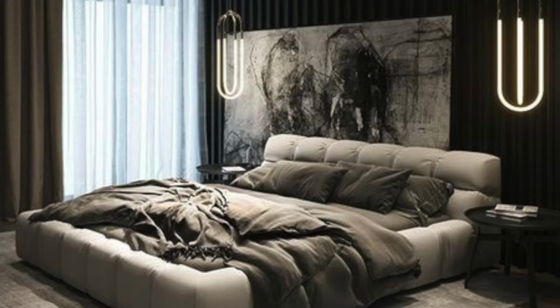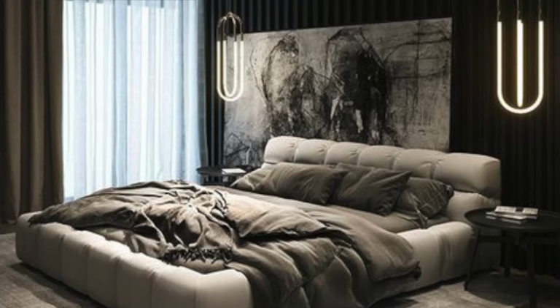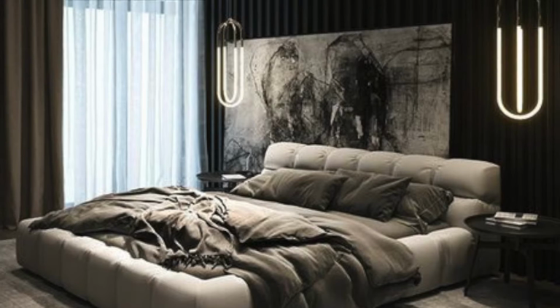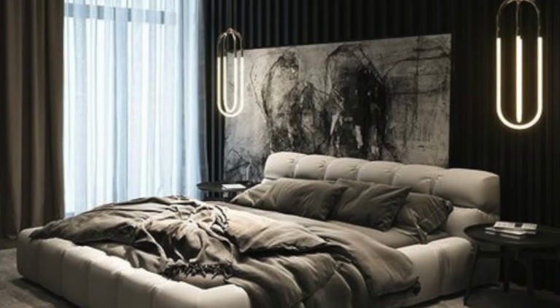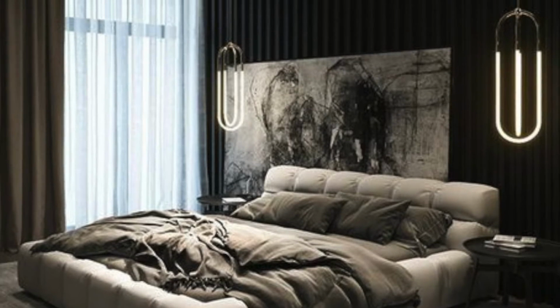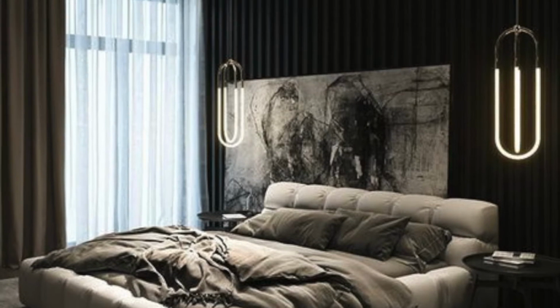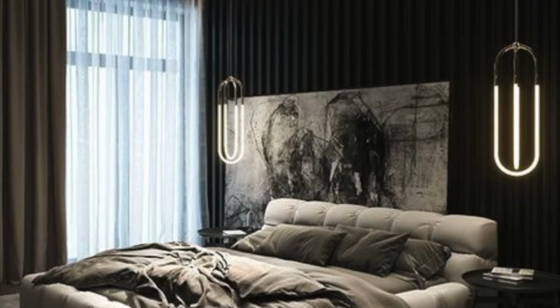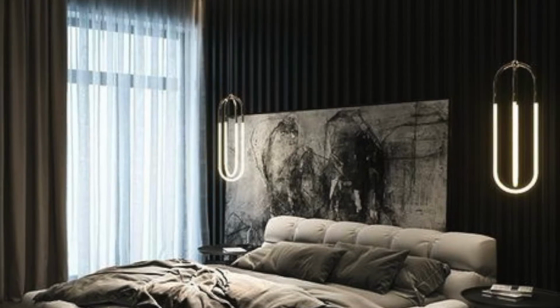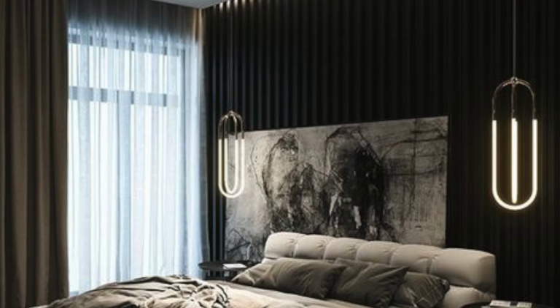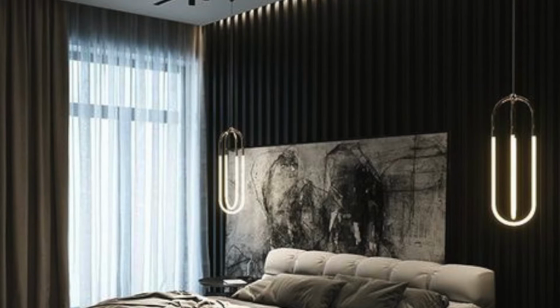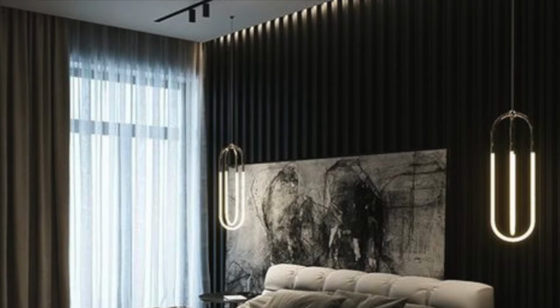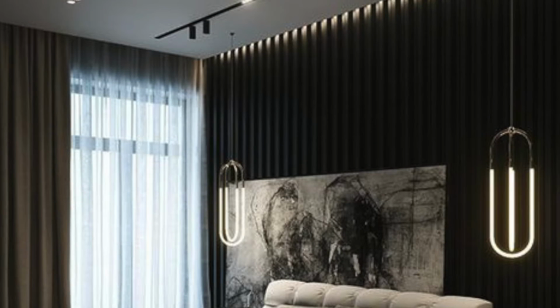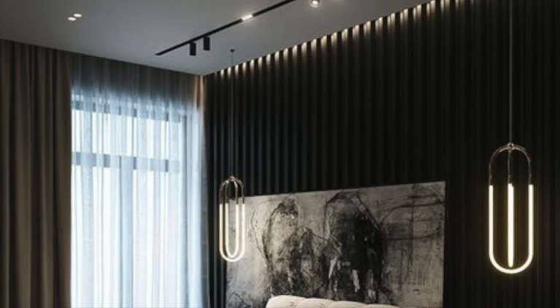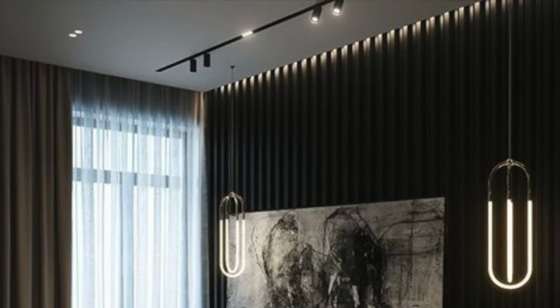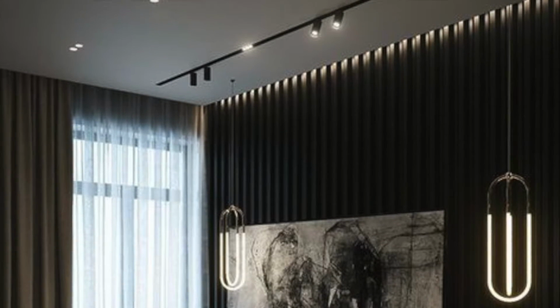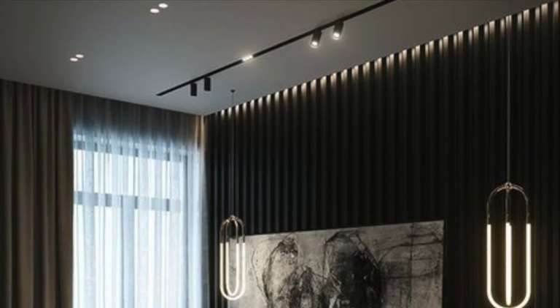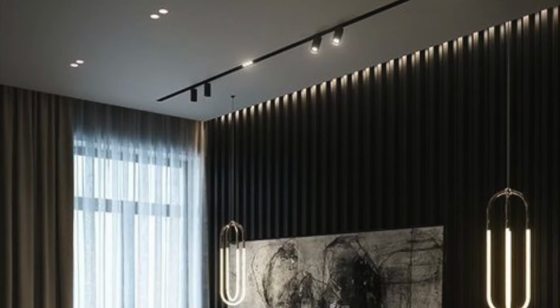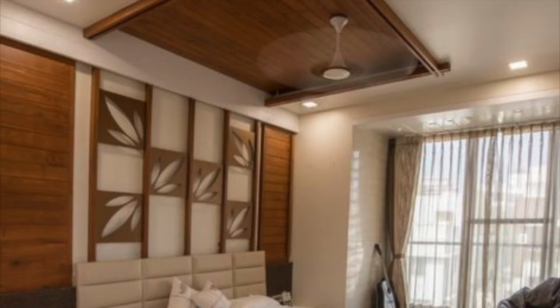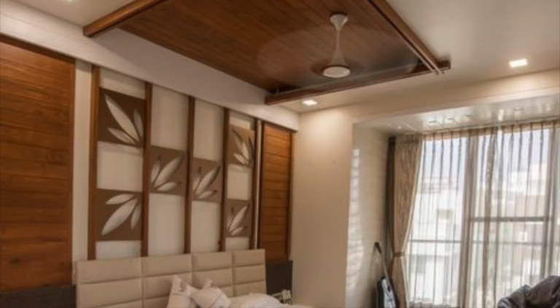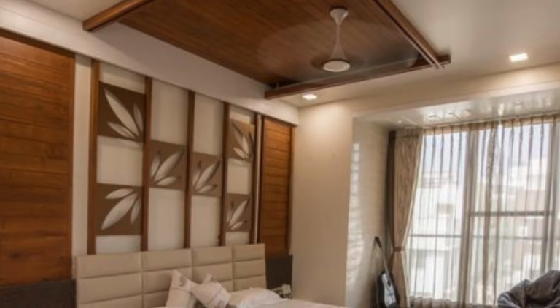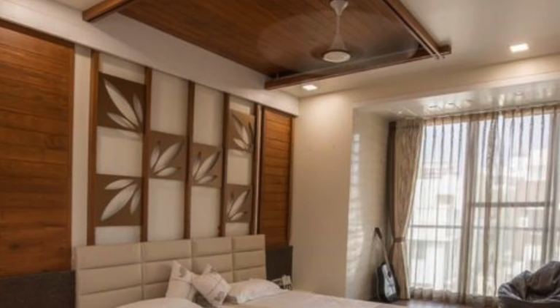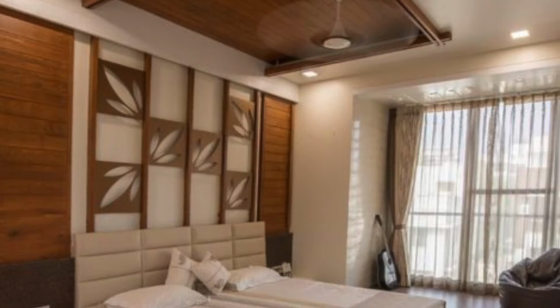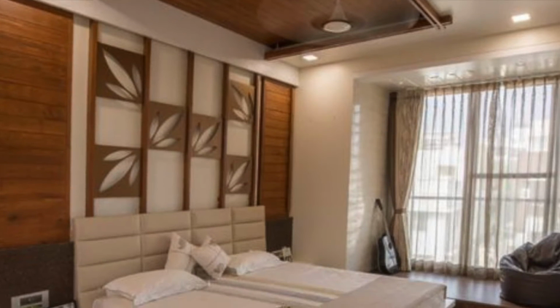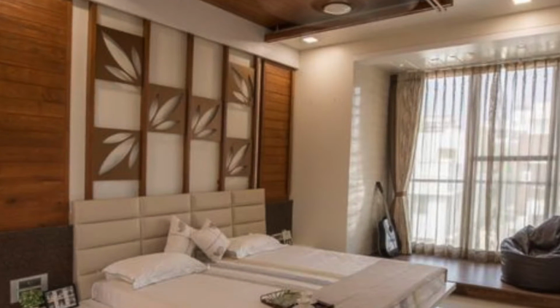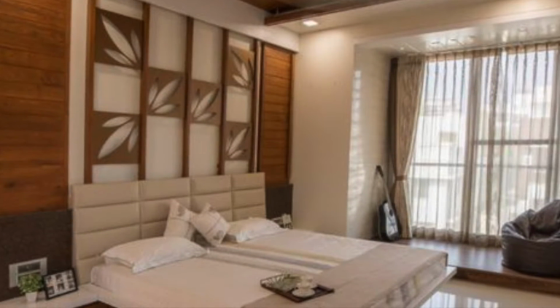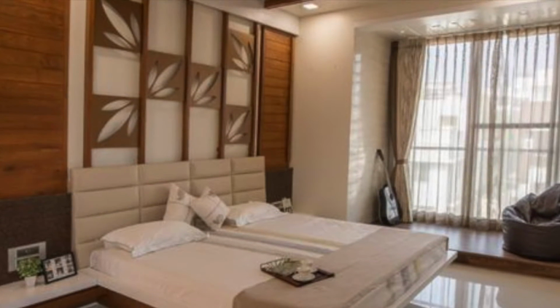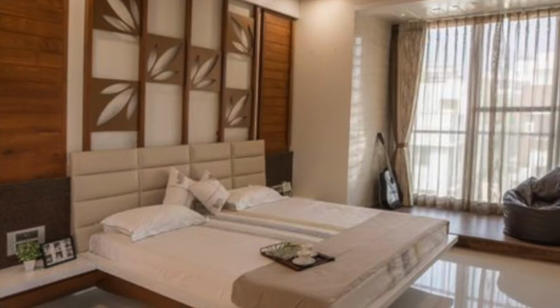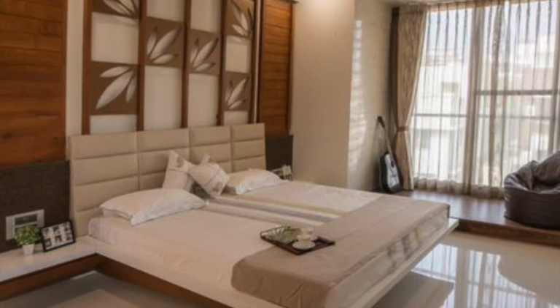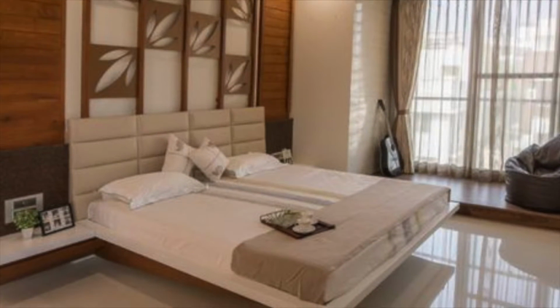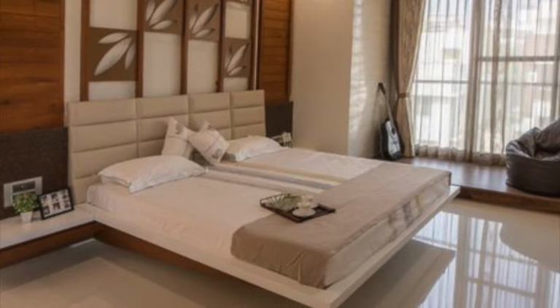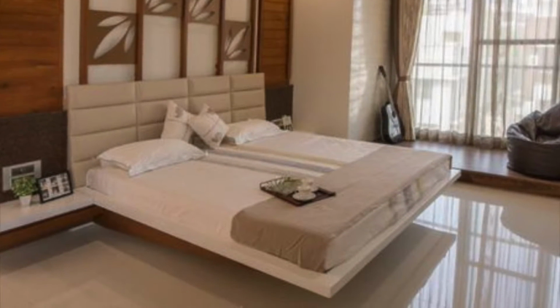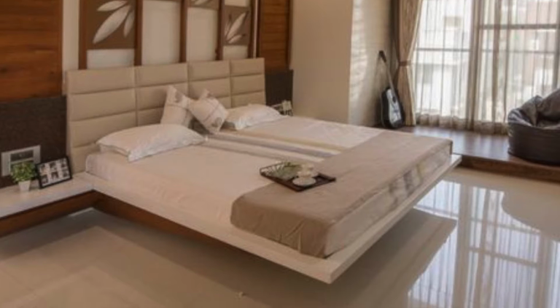First, you can try having plants and you can try setting up a zen area in your bedroom, as it gives your bedroom a positive vibe.